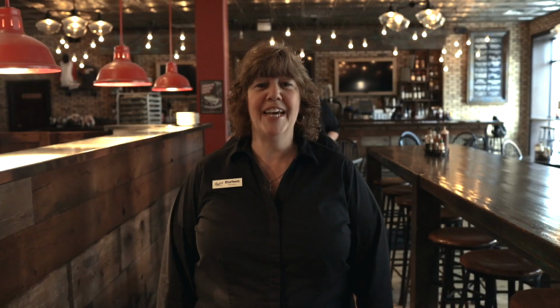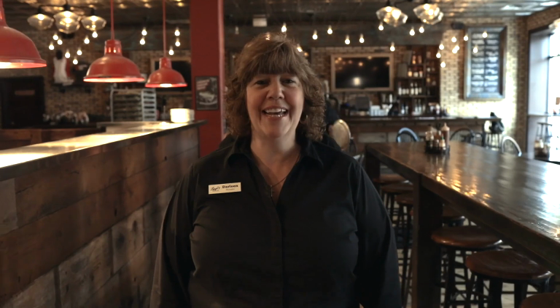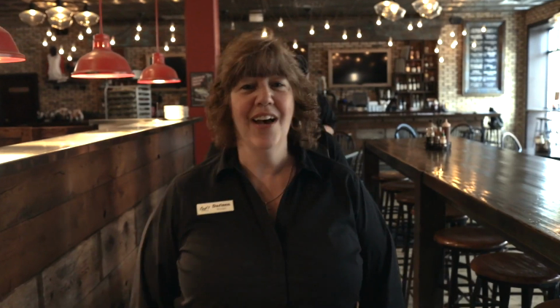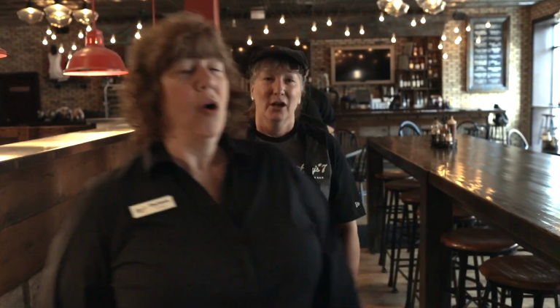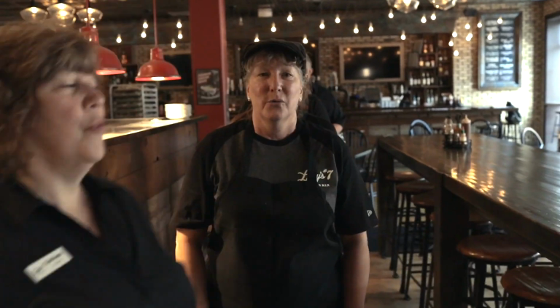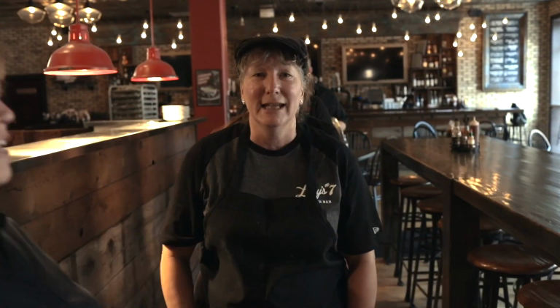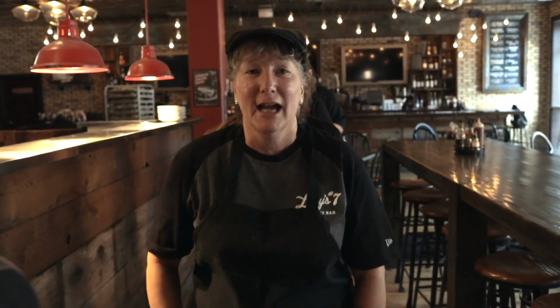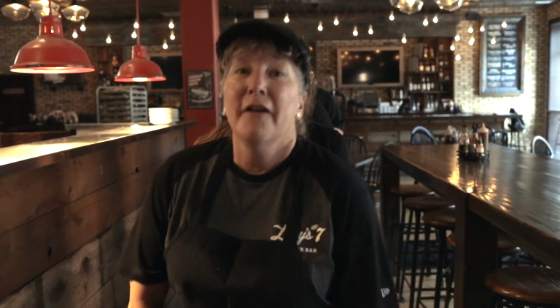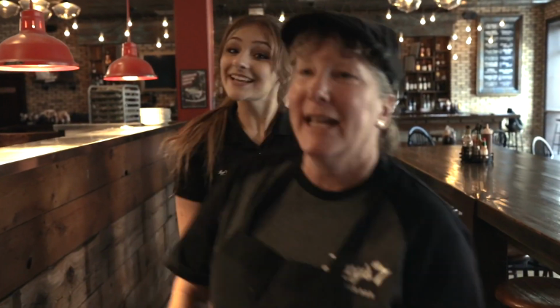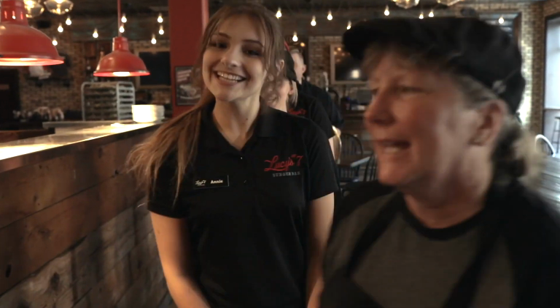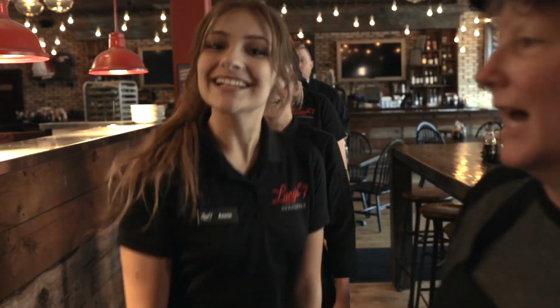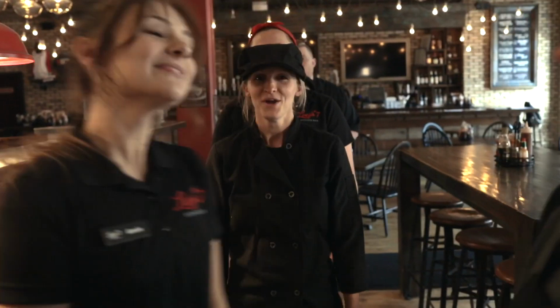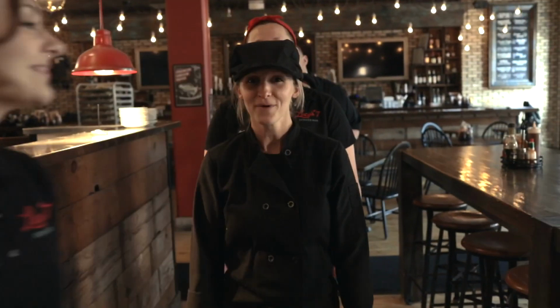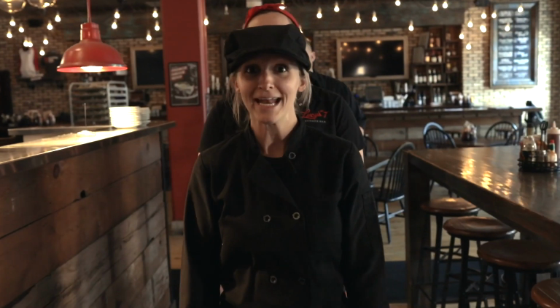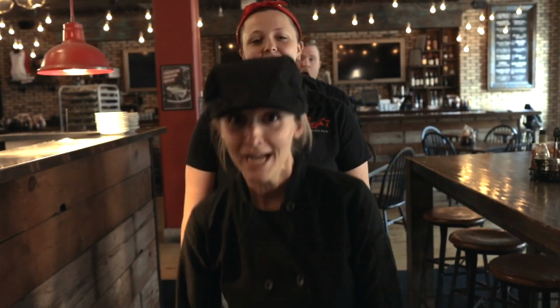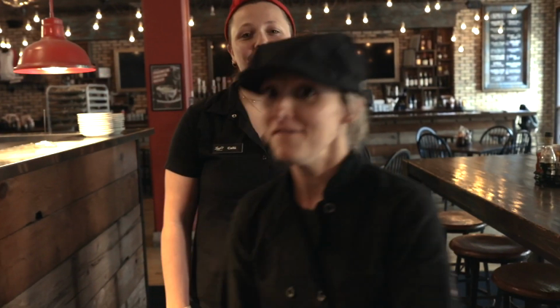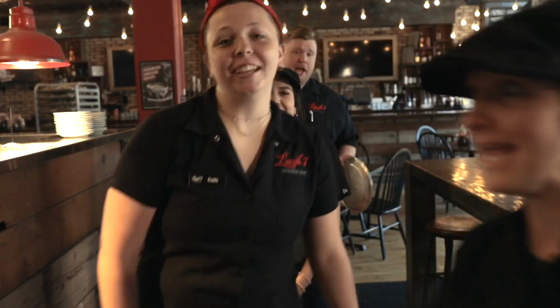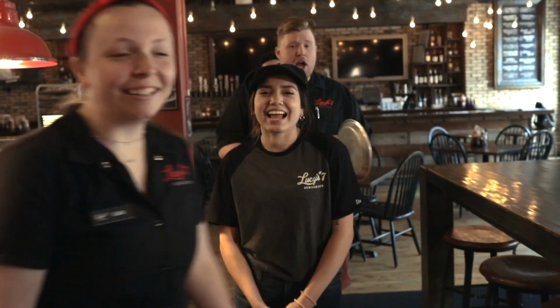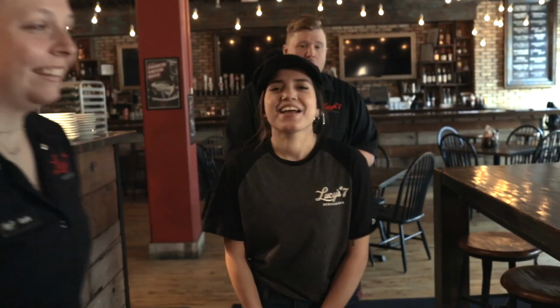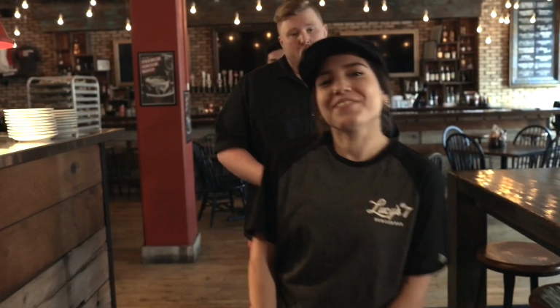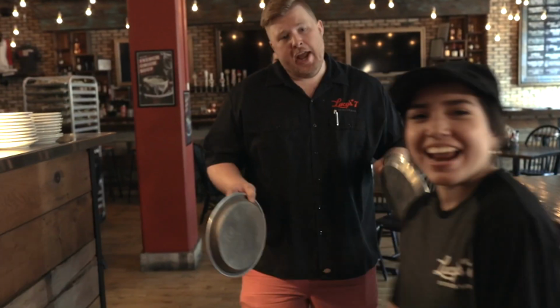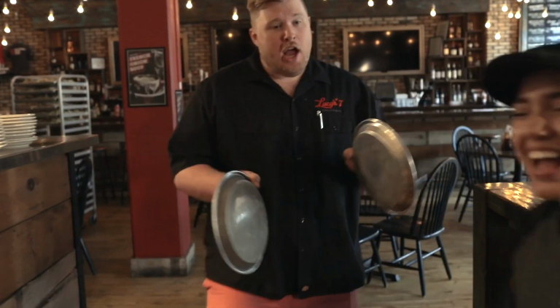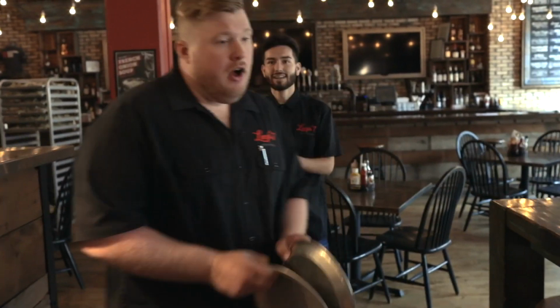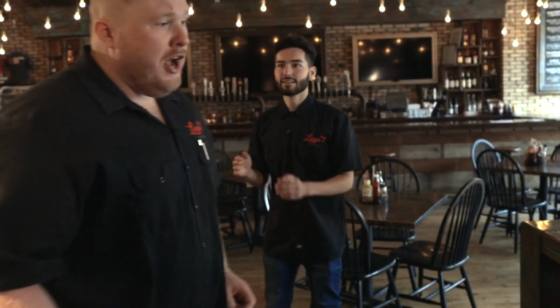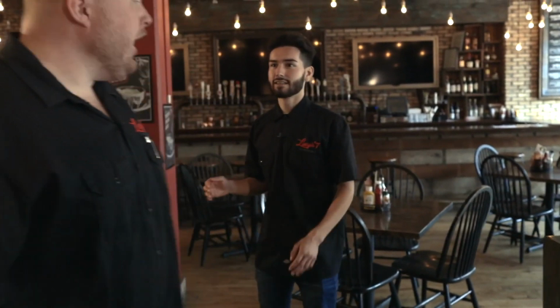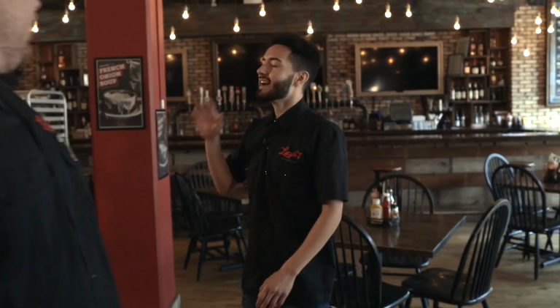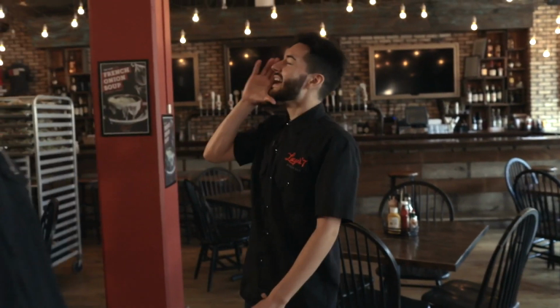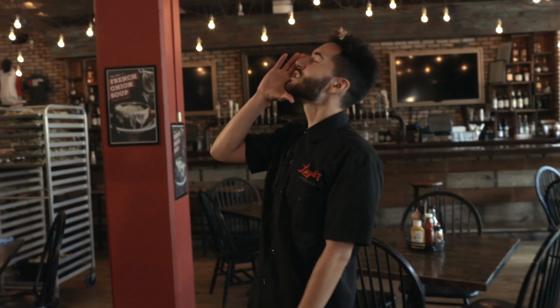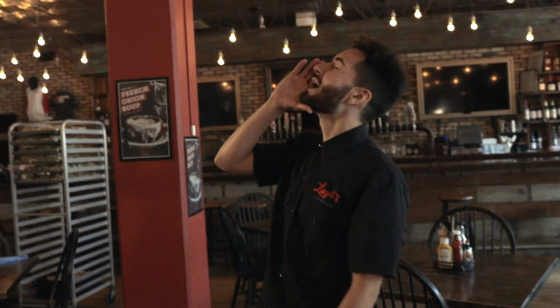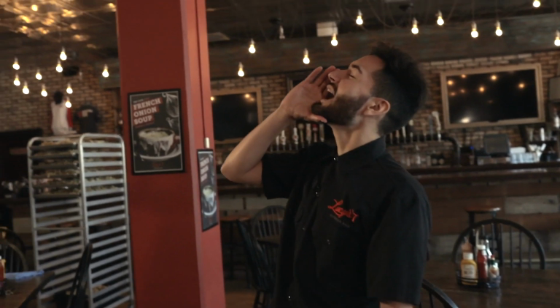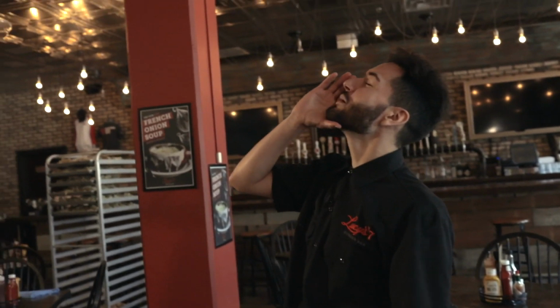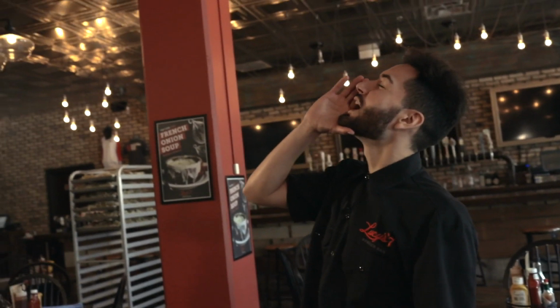Fajita! Rita! Fajita! Rita! It's ball talk!